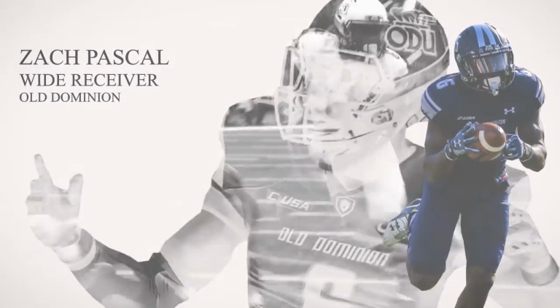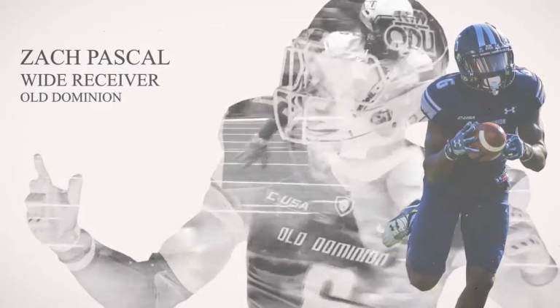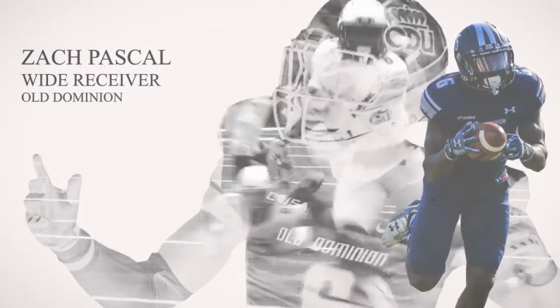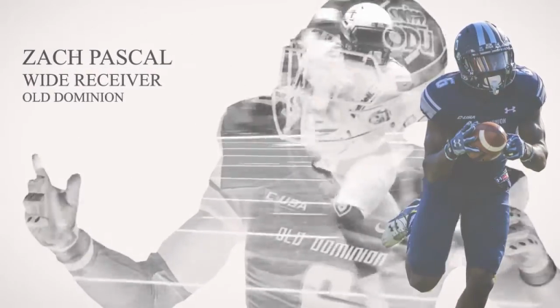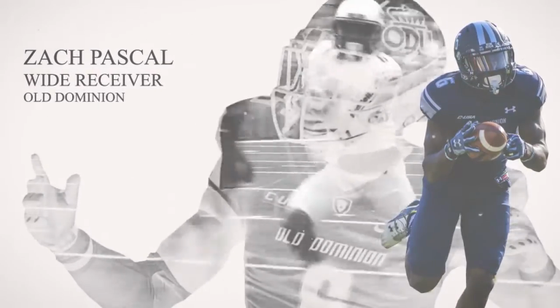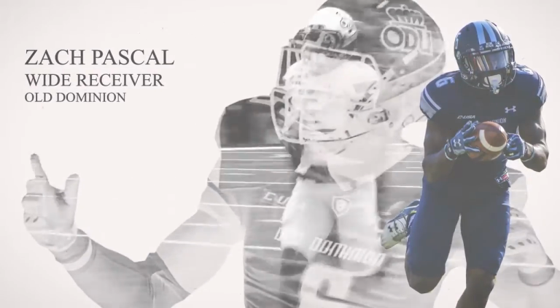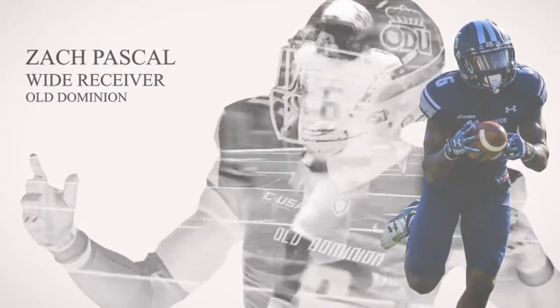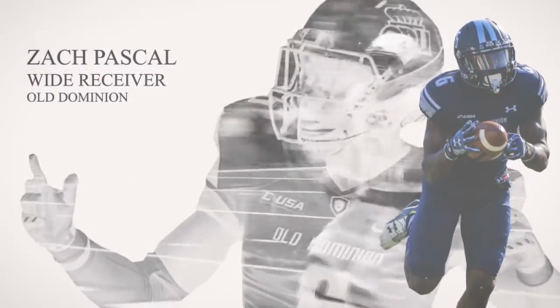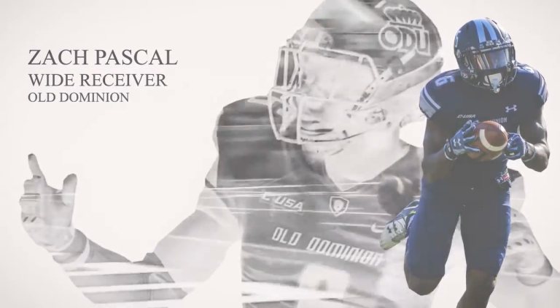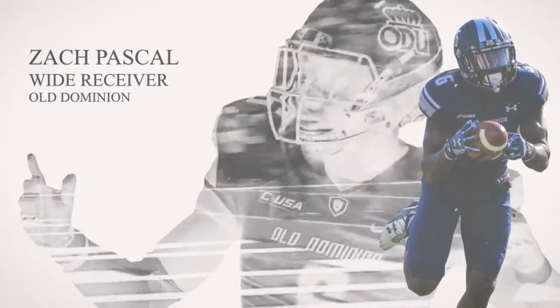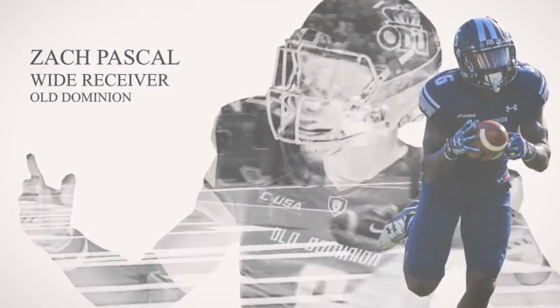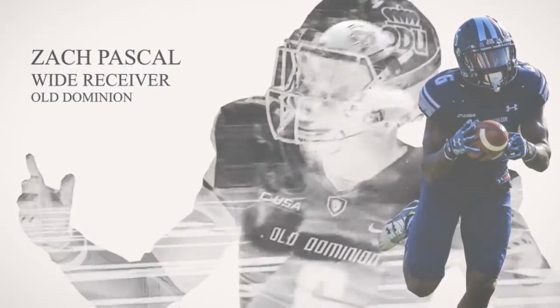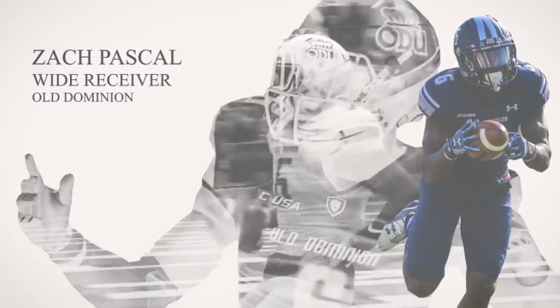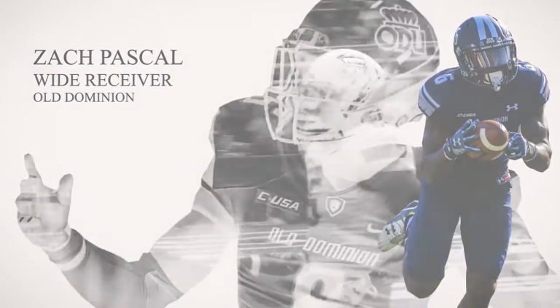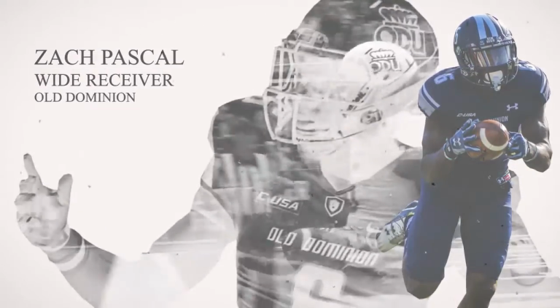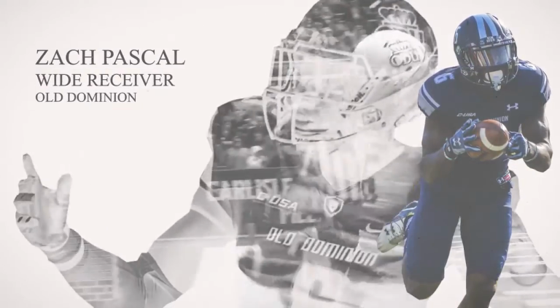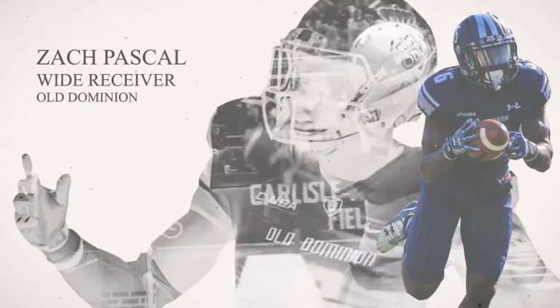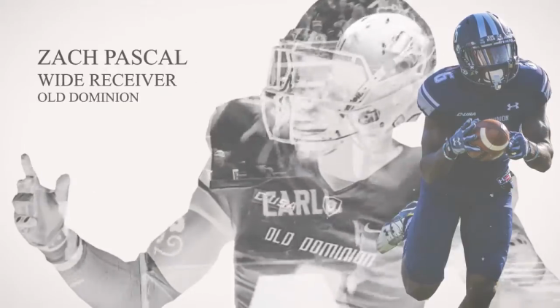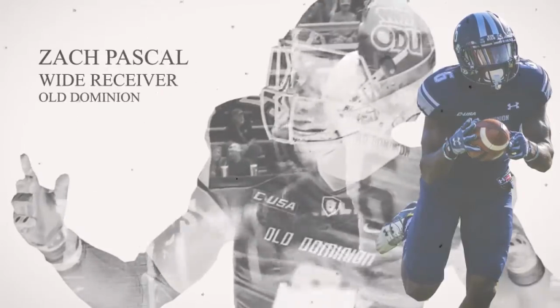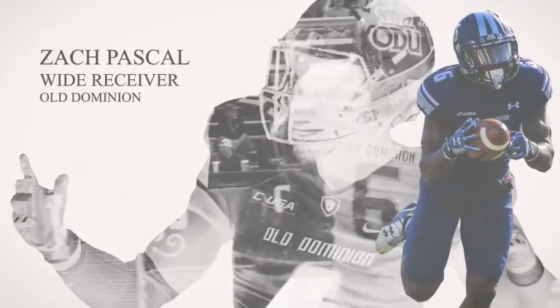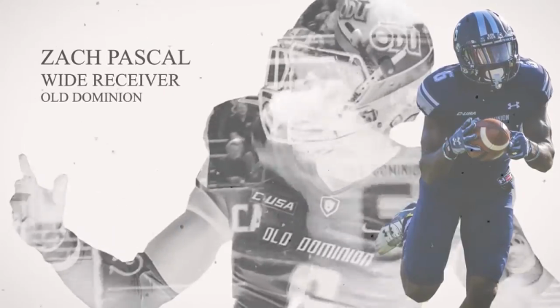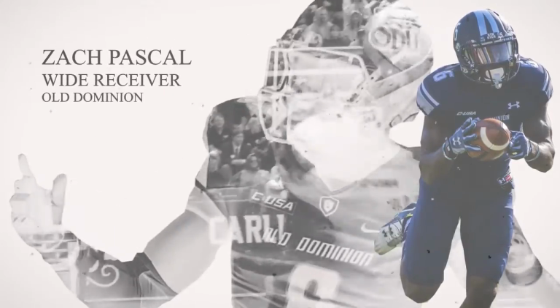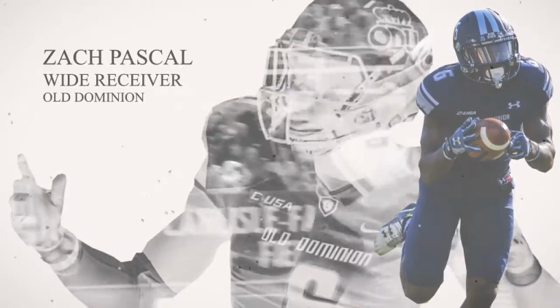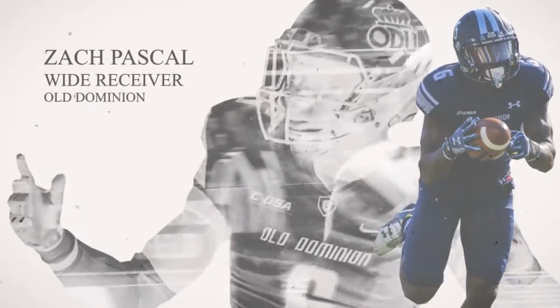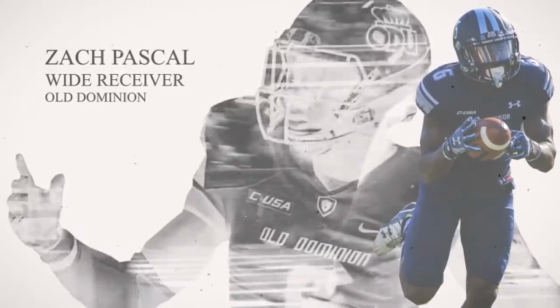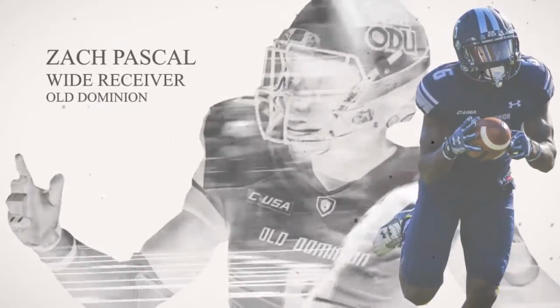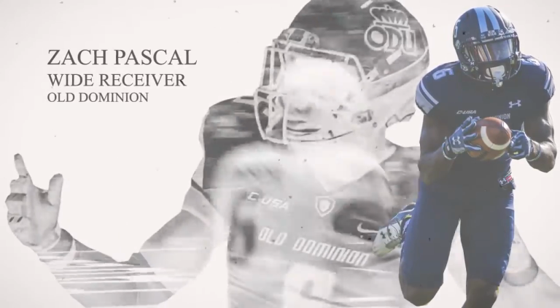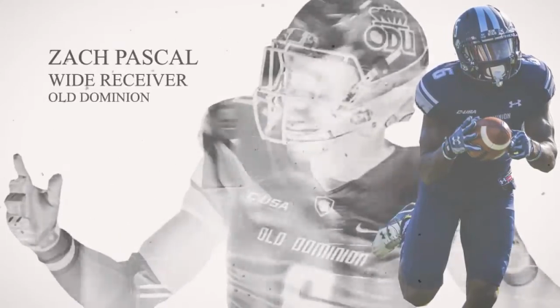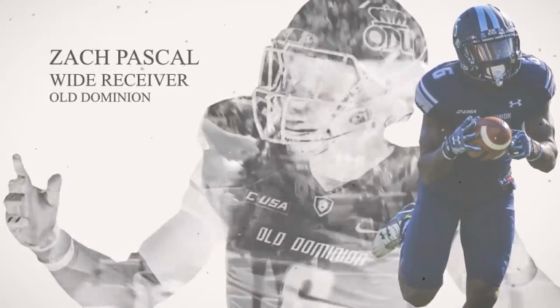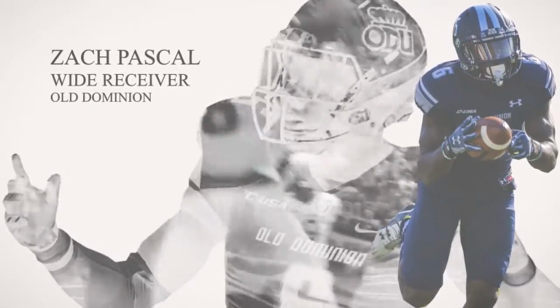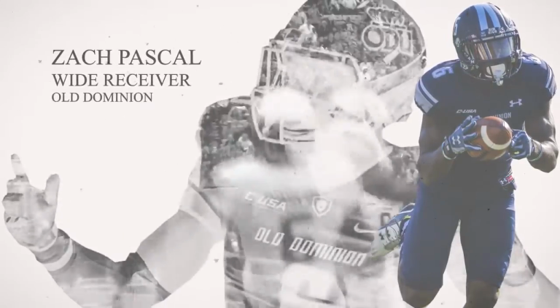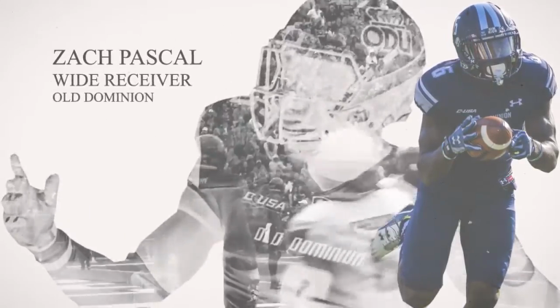Offensively for Old Dominion, Zach Paschal has evolved into one of the top receivers in Conference USA. He's a really dynamic receiver.